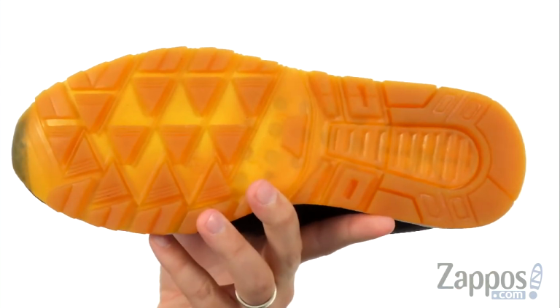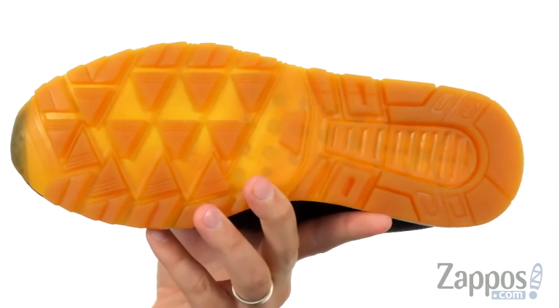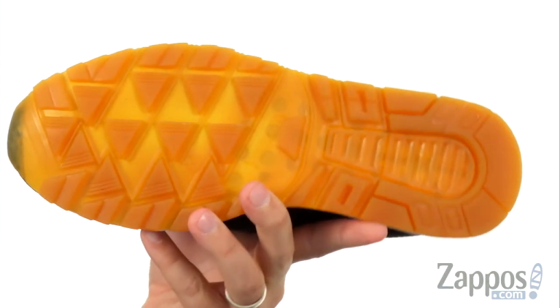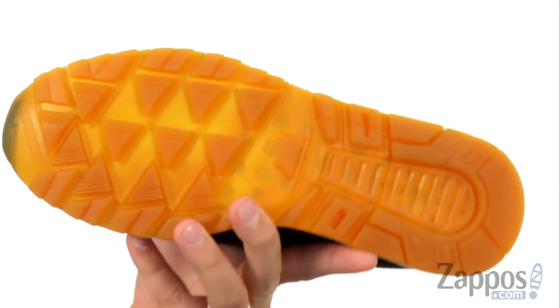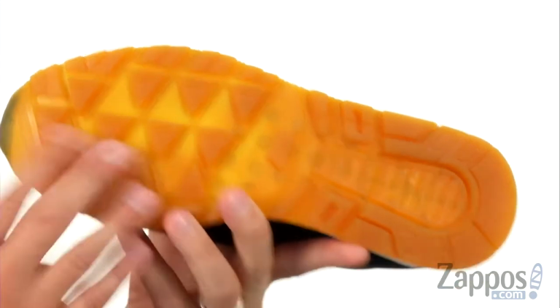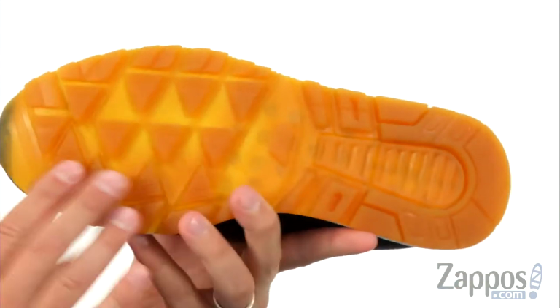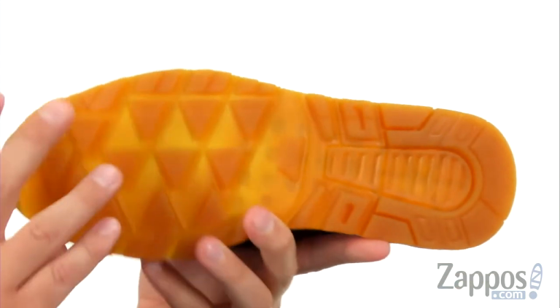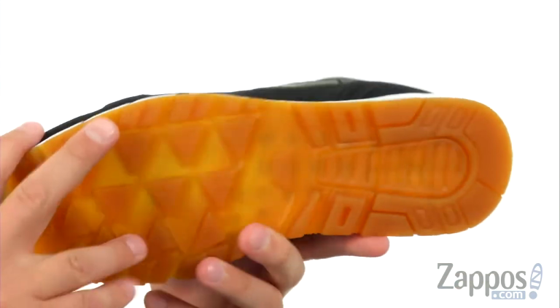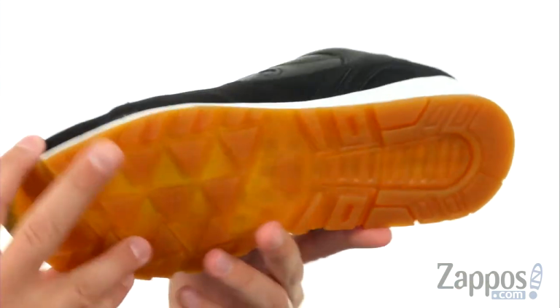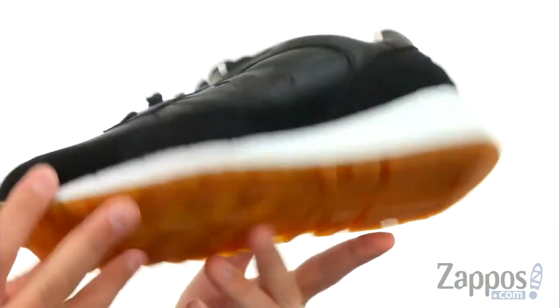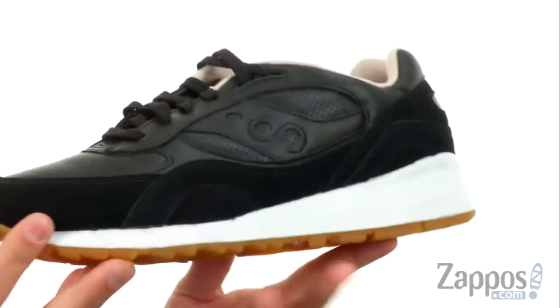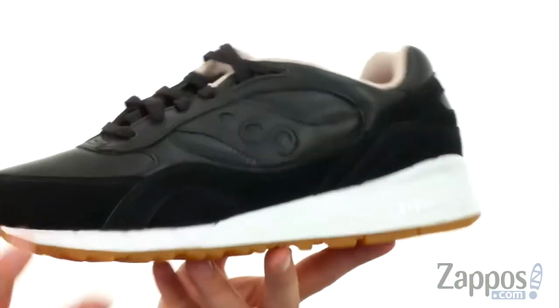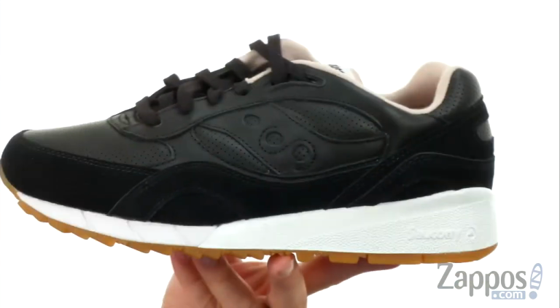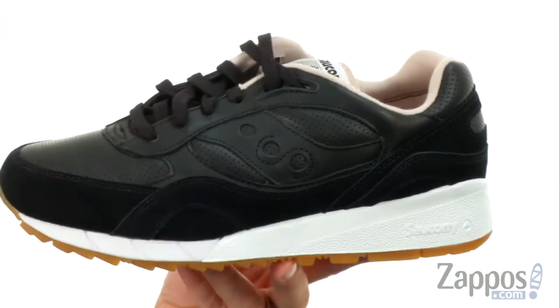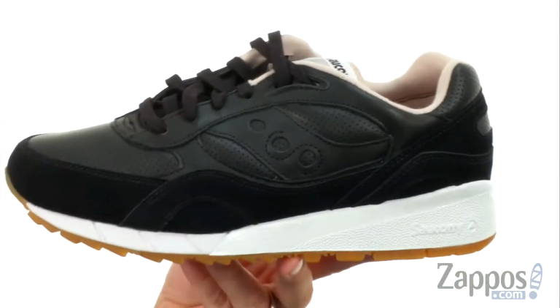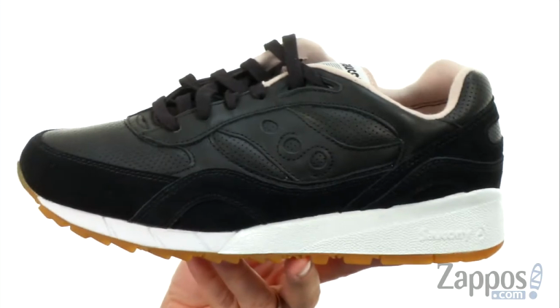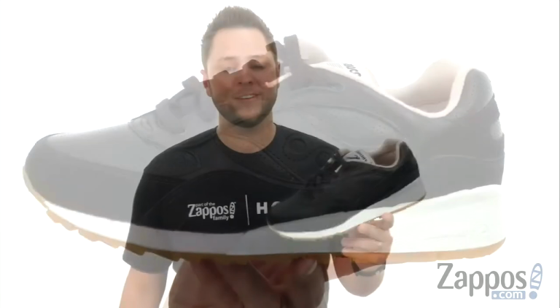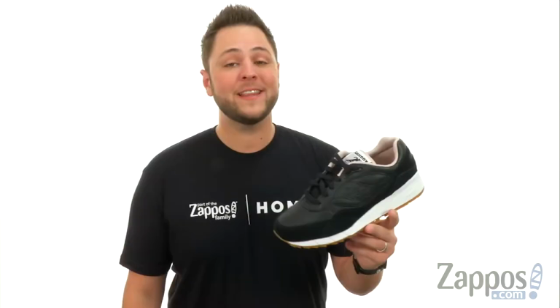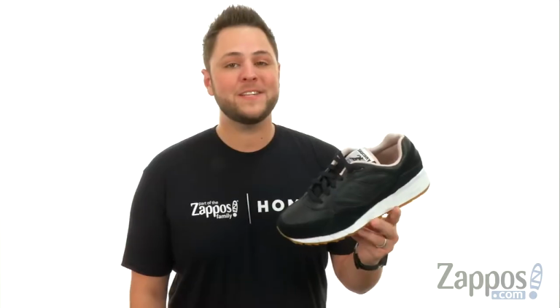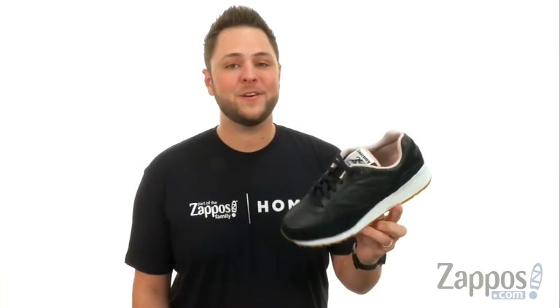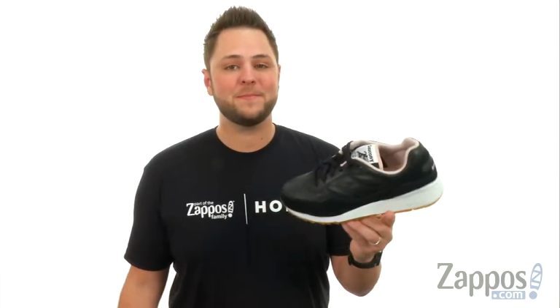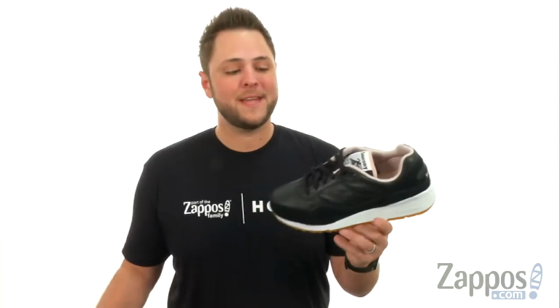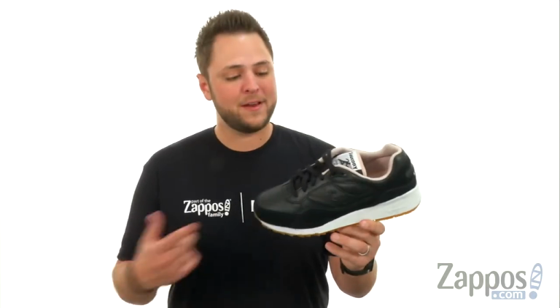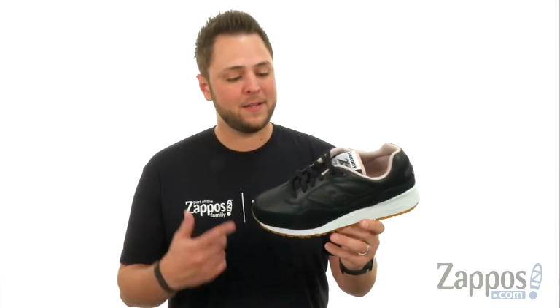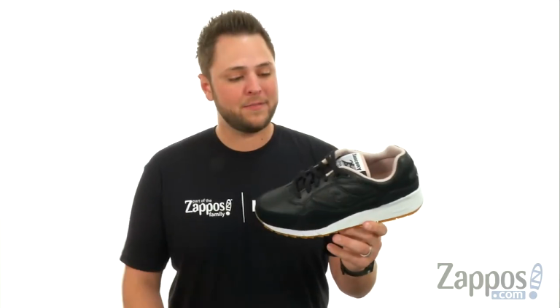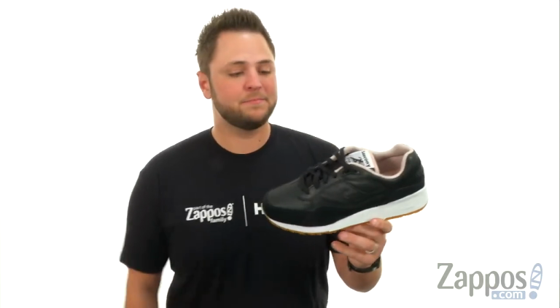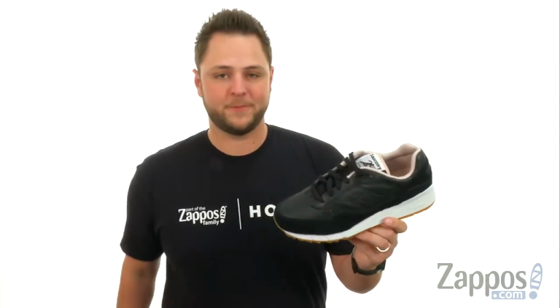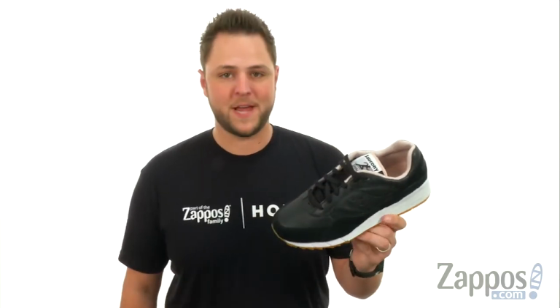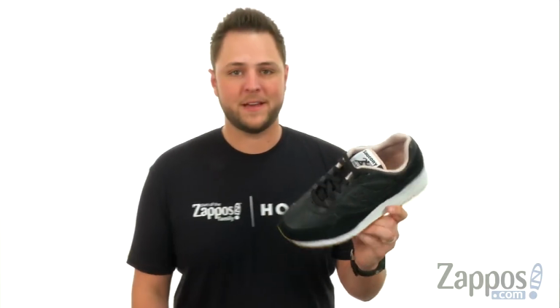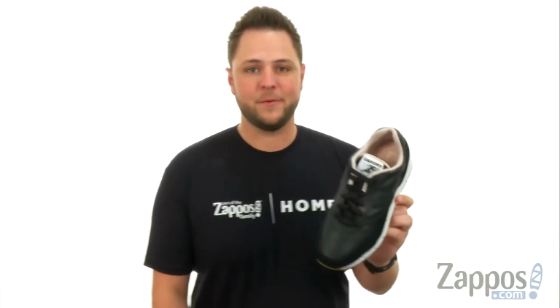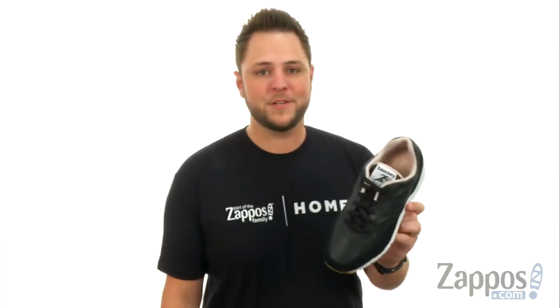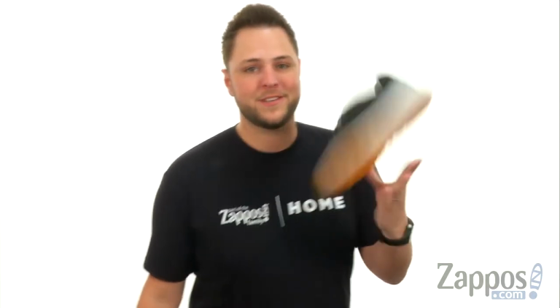And you have that gum rubber outsole here with that tread on it — it's always gonna help keep you steady. Lace yours up today, you're gonna love them. Saucony Originals.